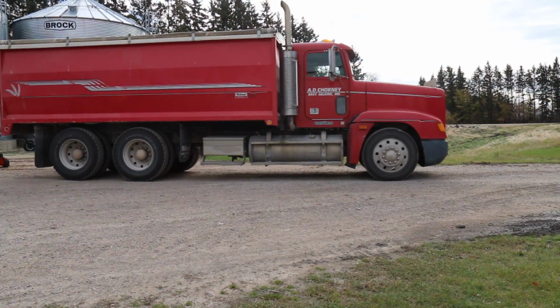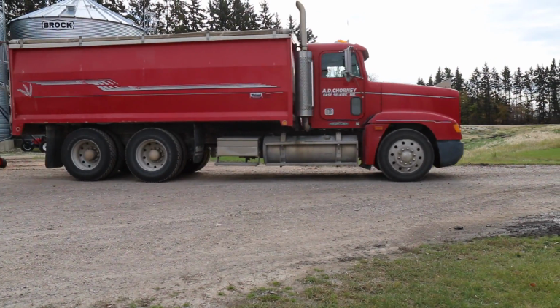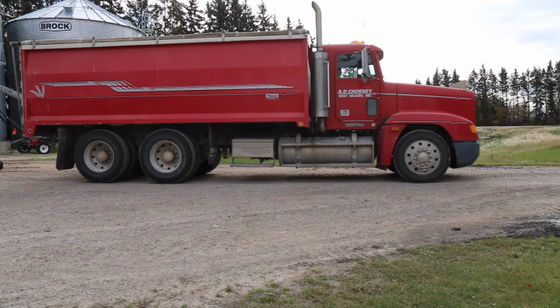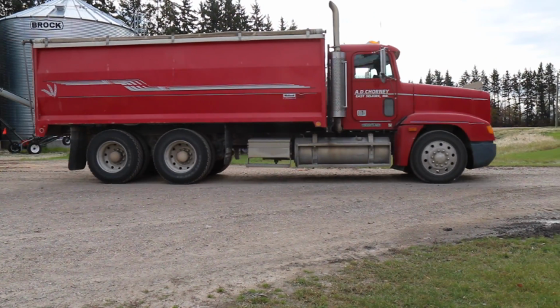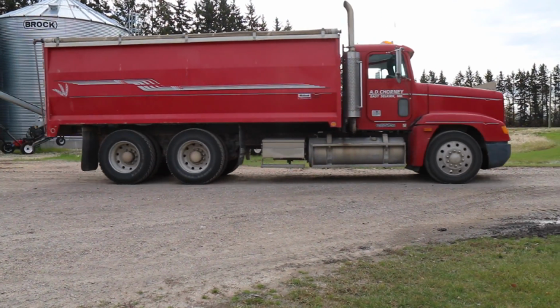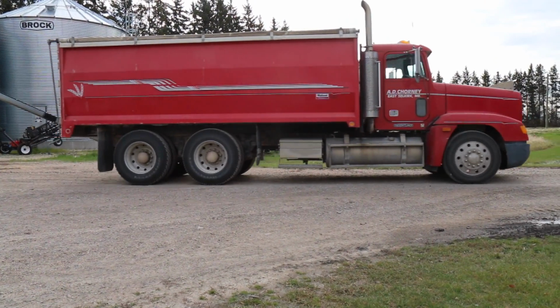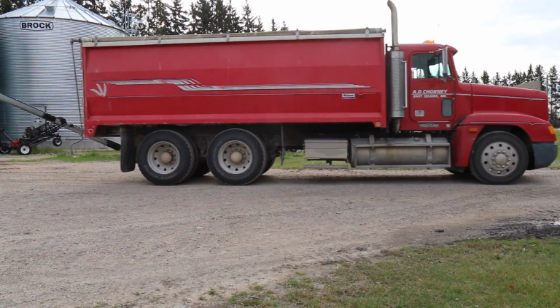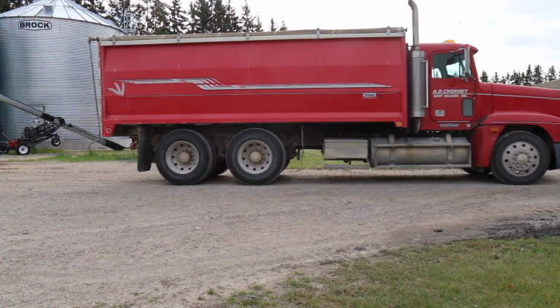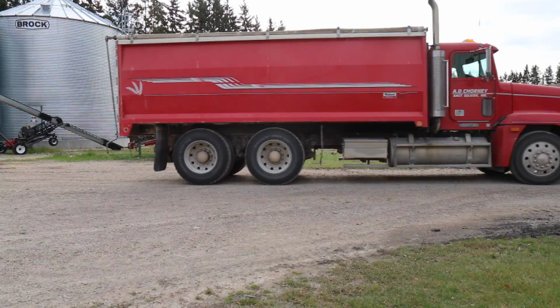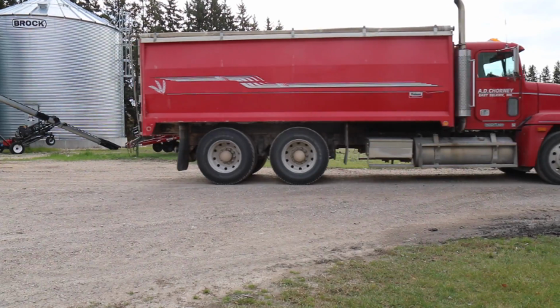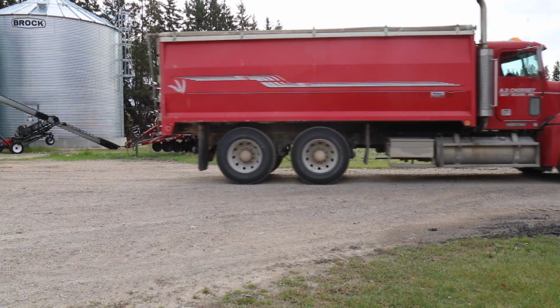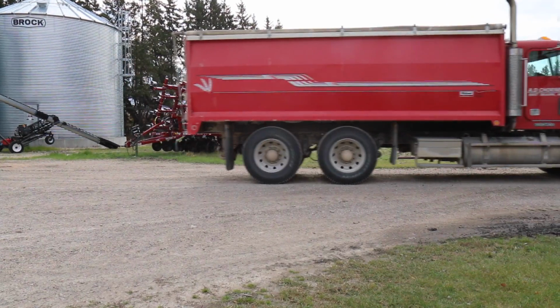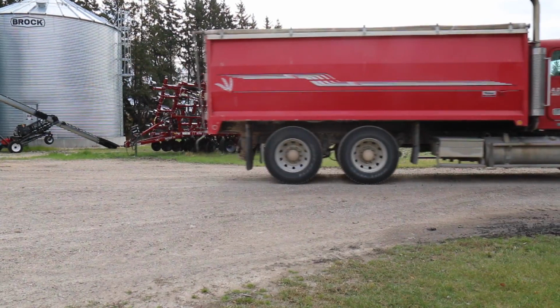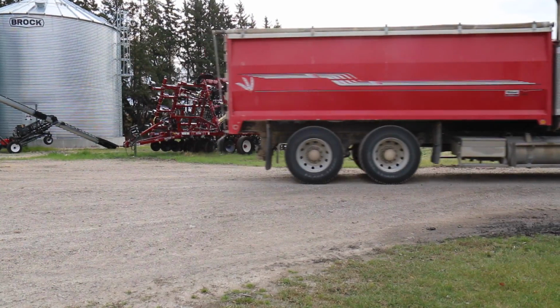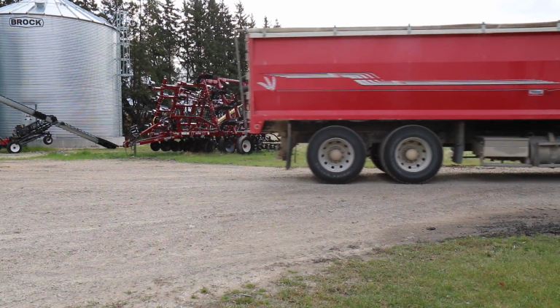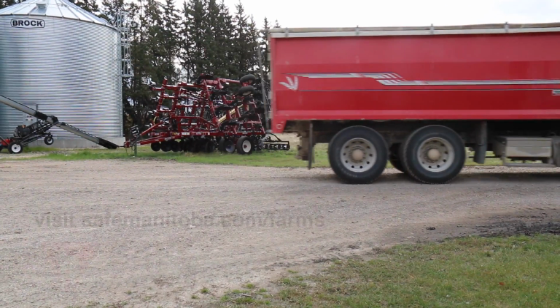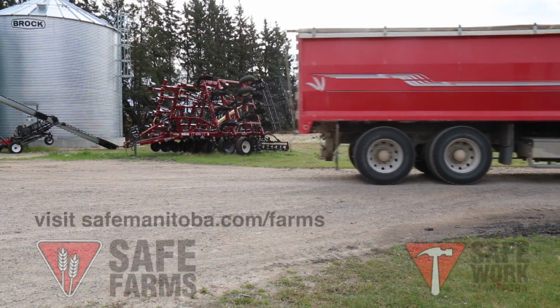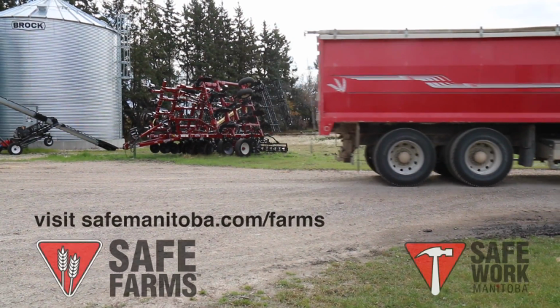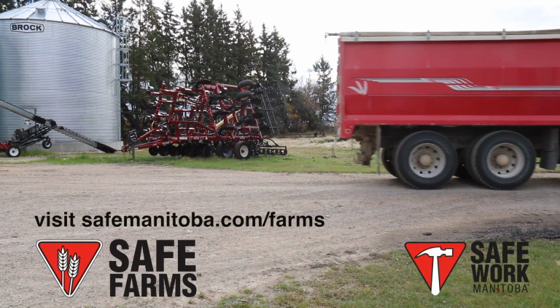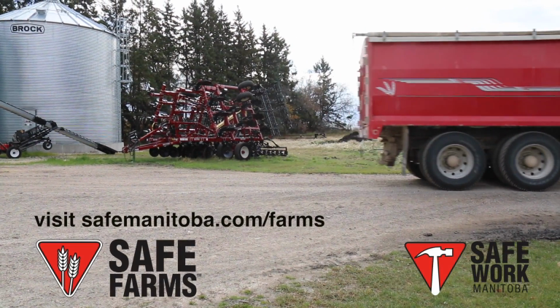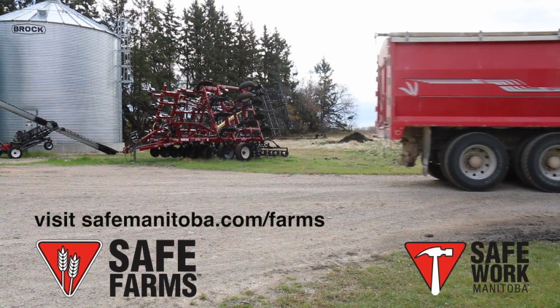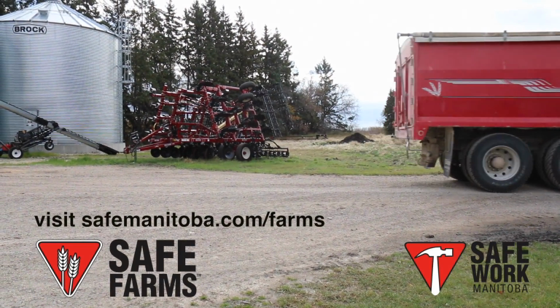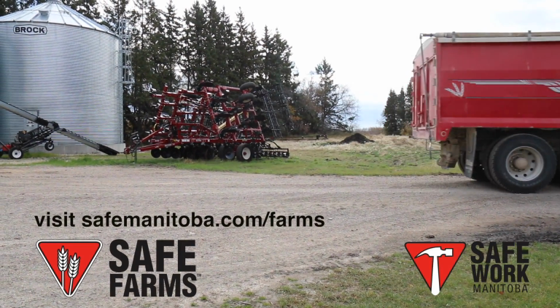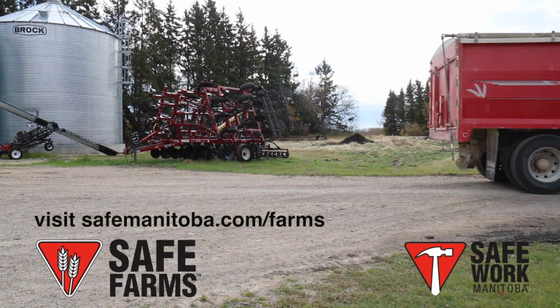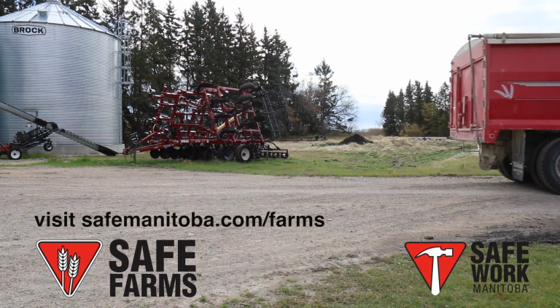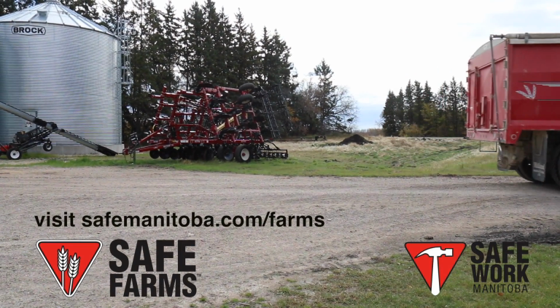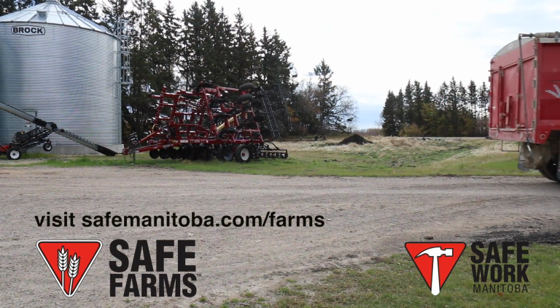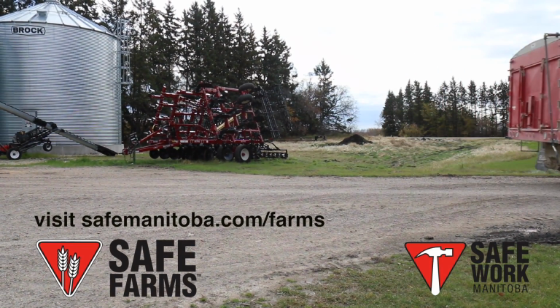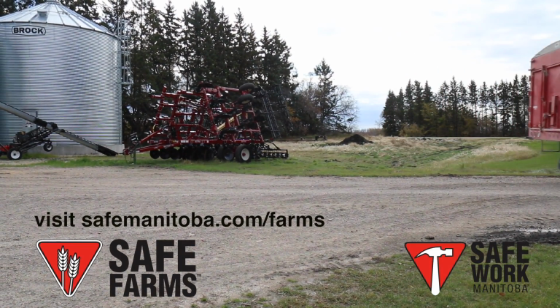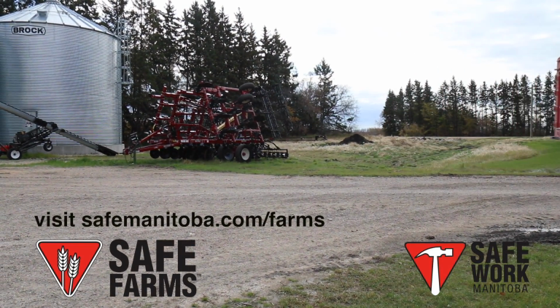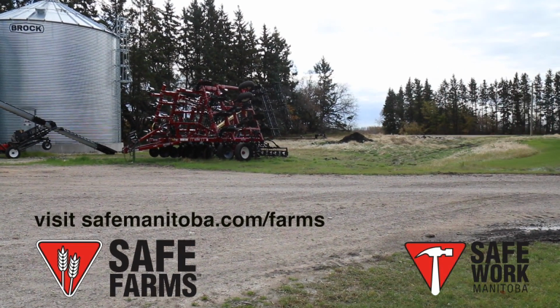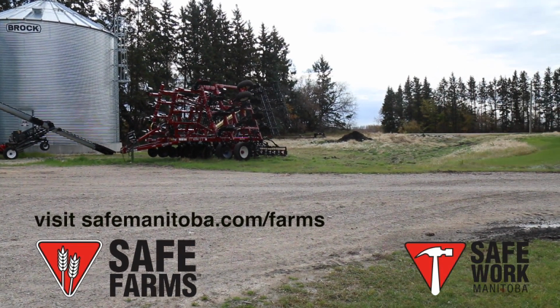For more information on farm safety, visit safemanitoba.com/farms.